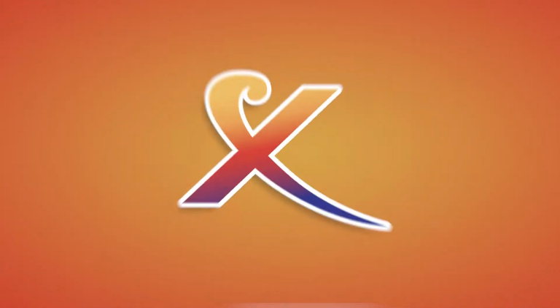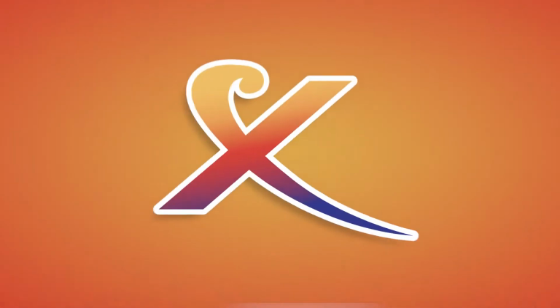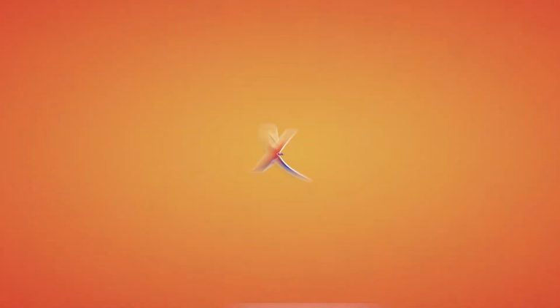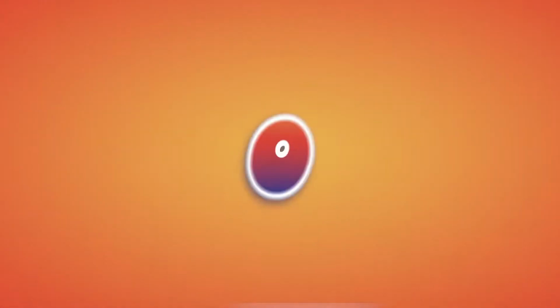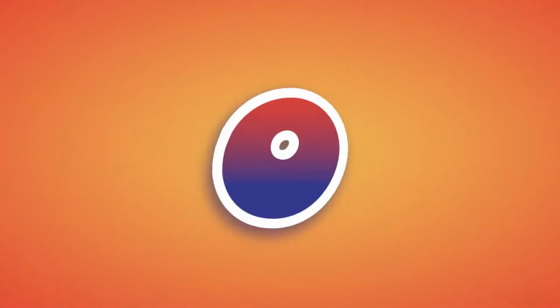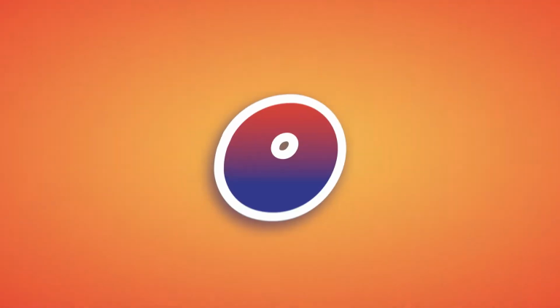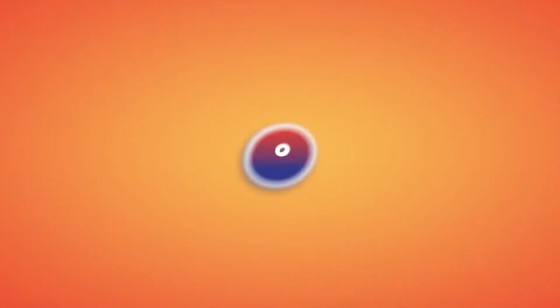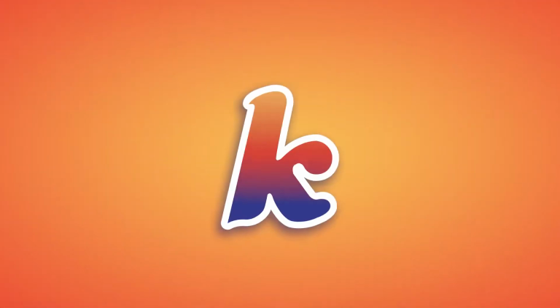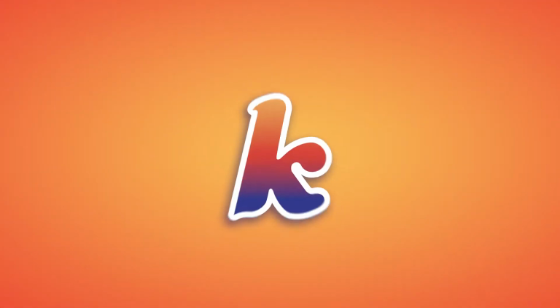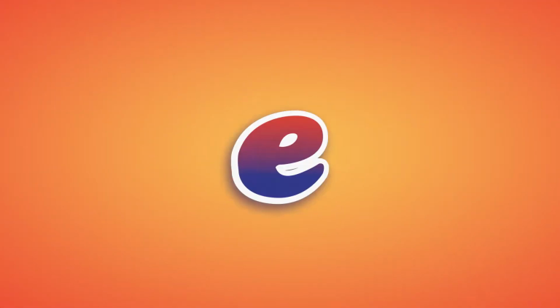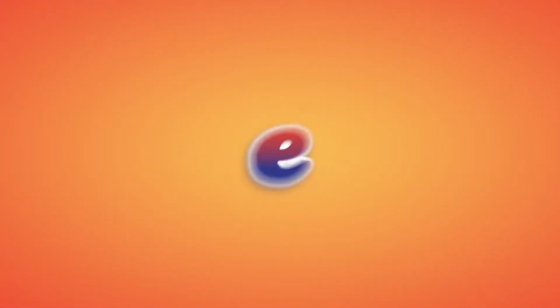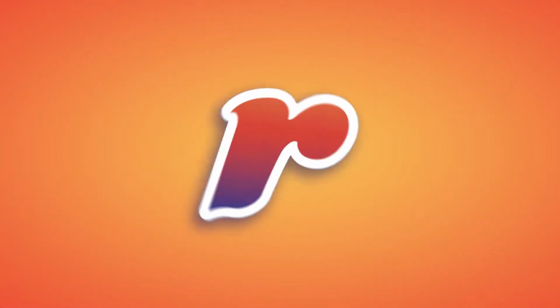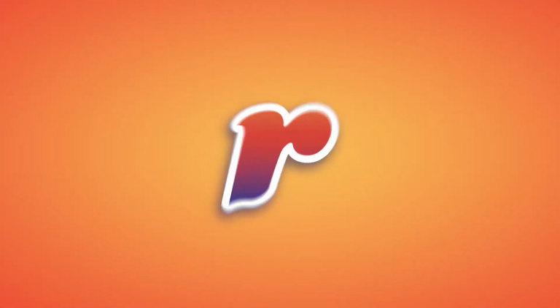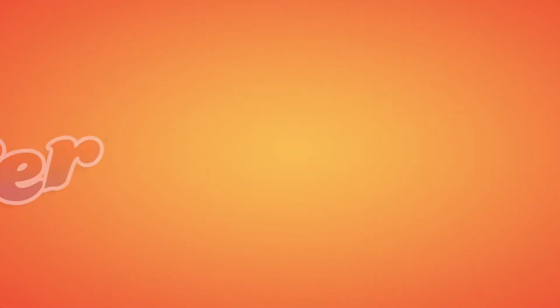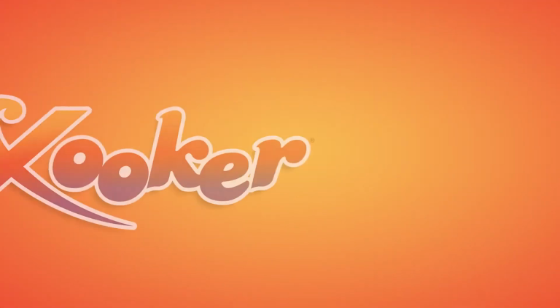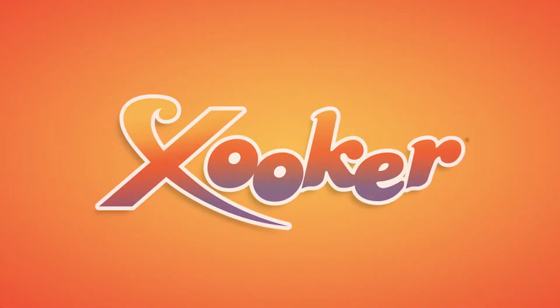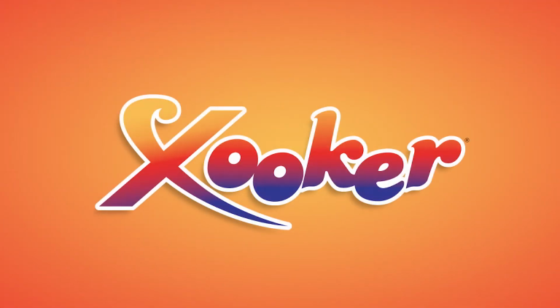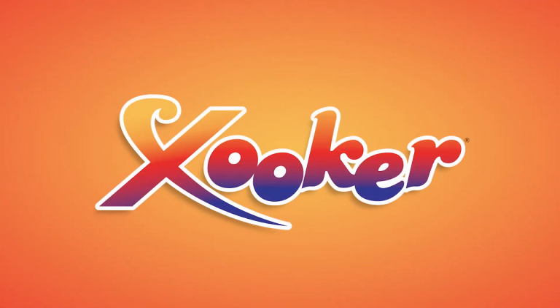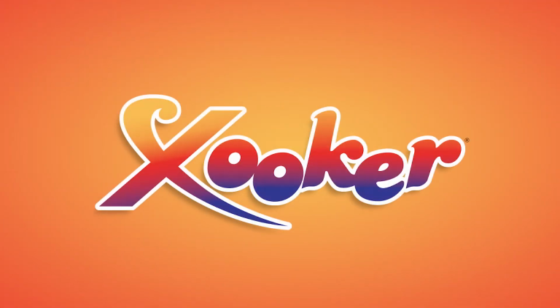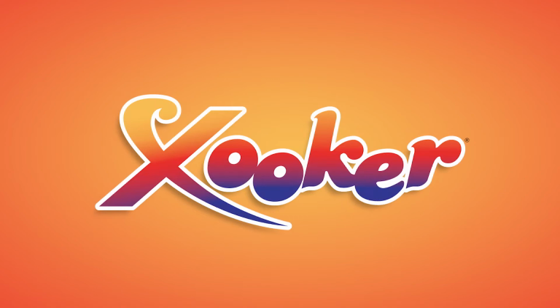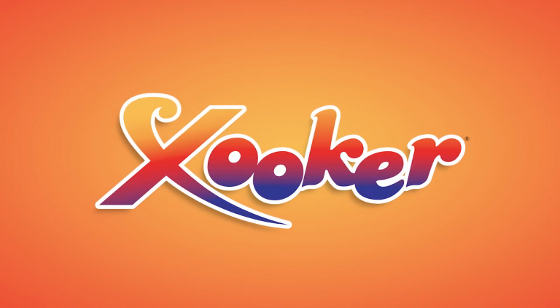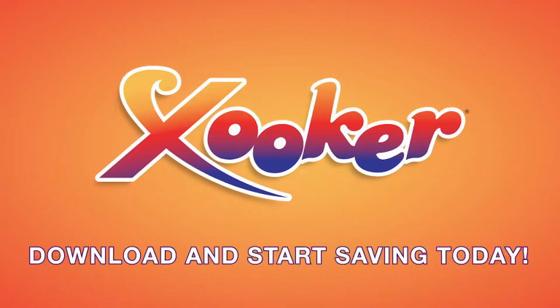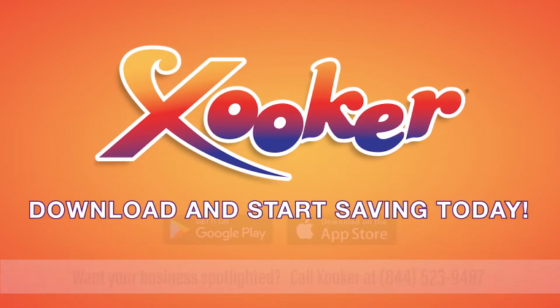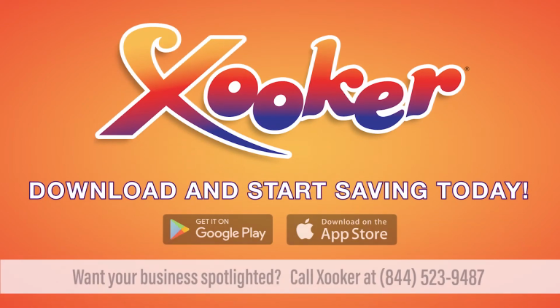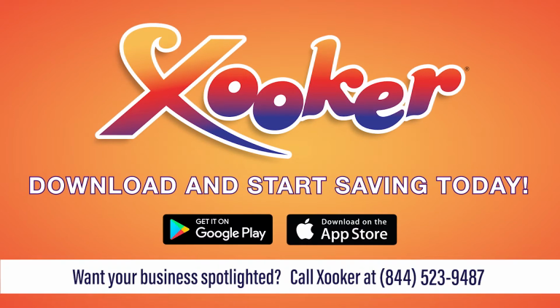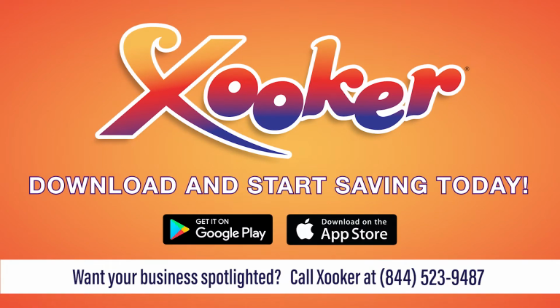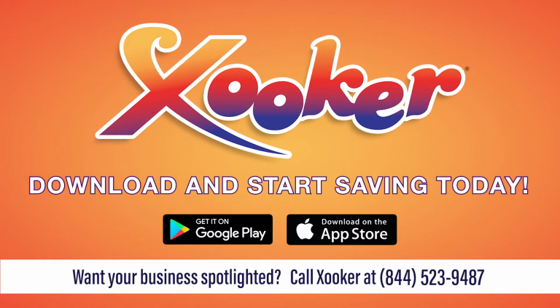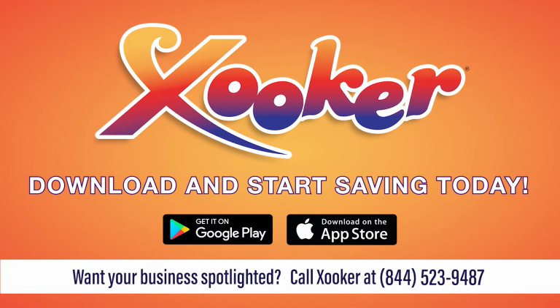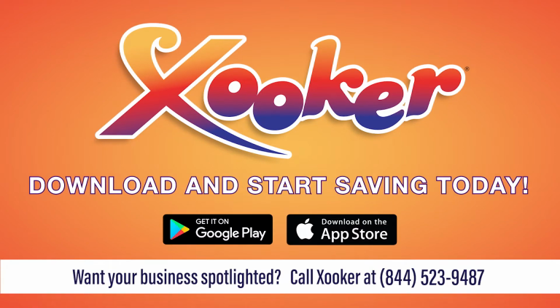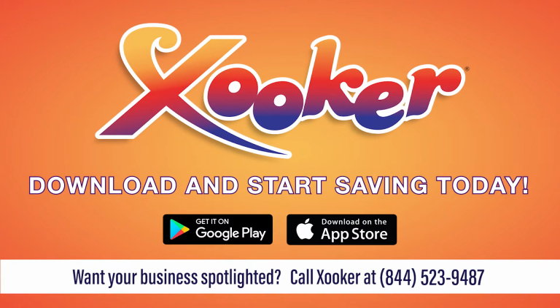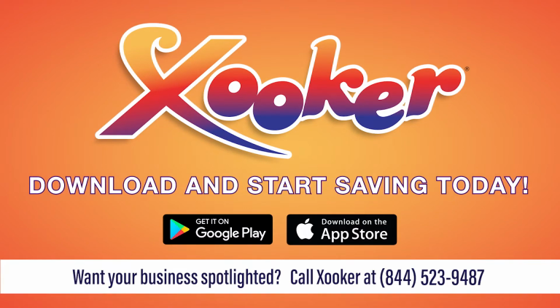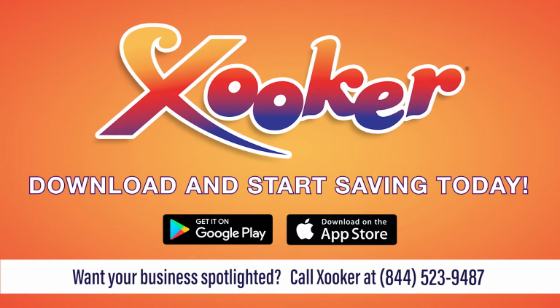Zooker. Download Zooker and start saving big today.